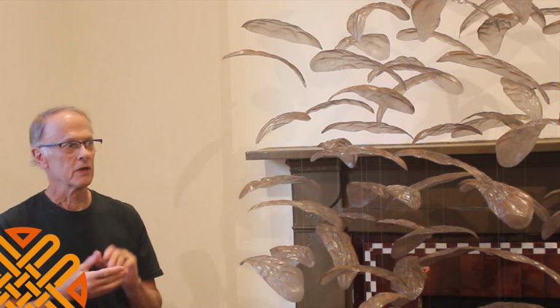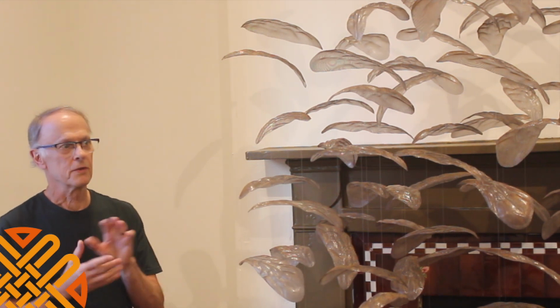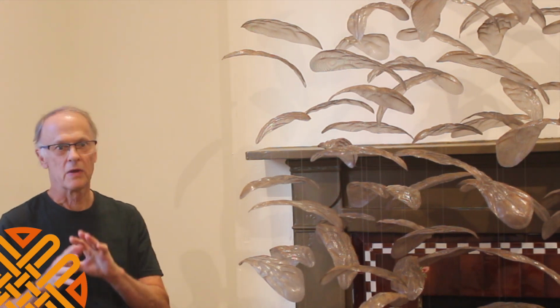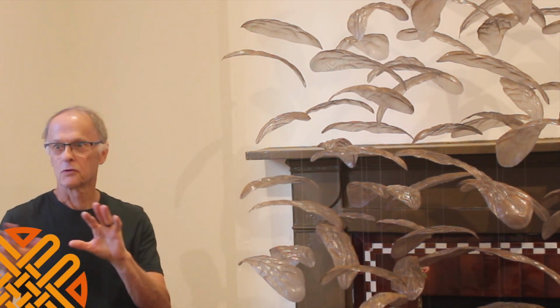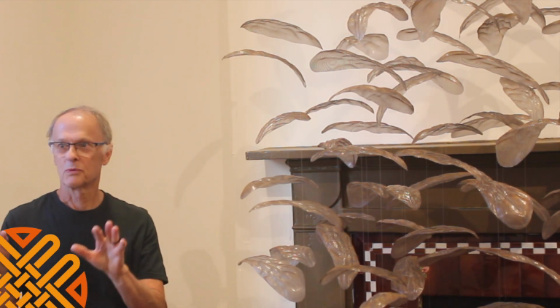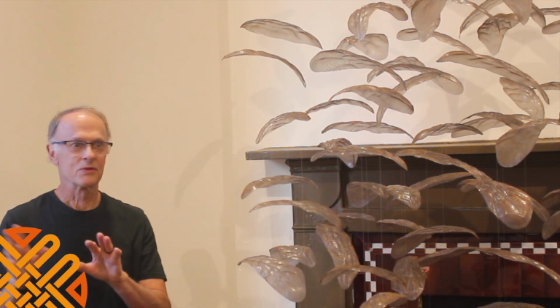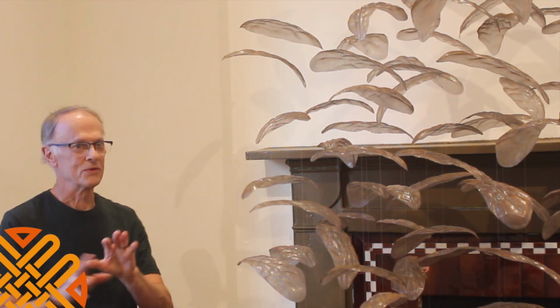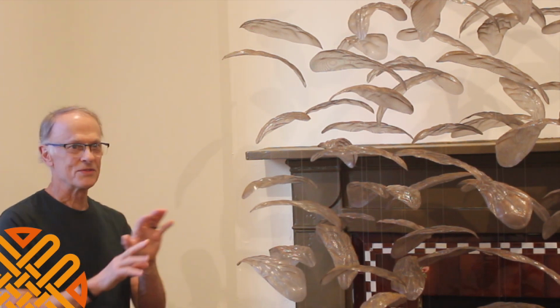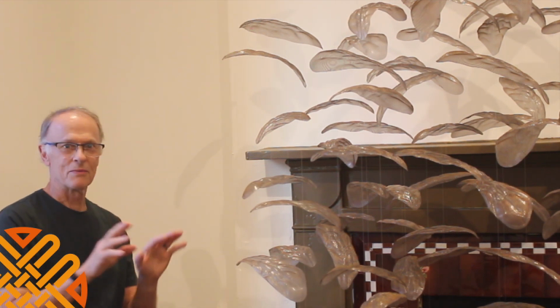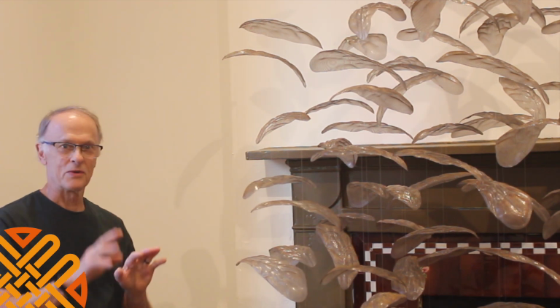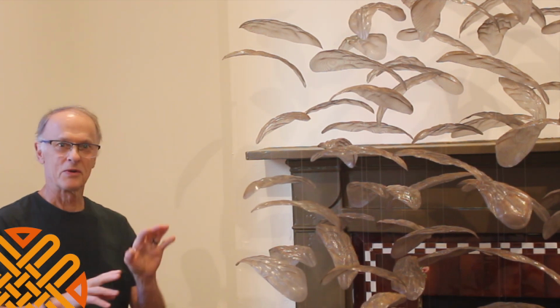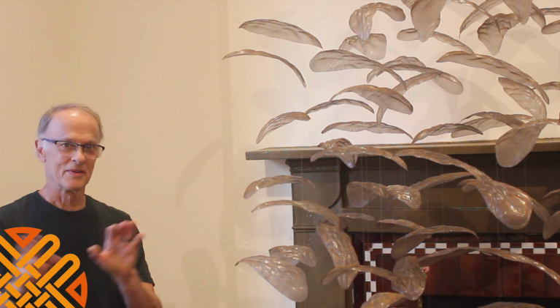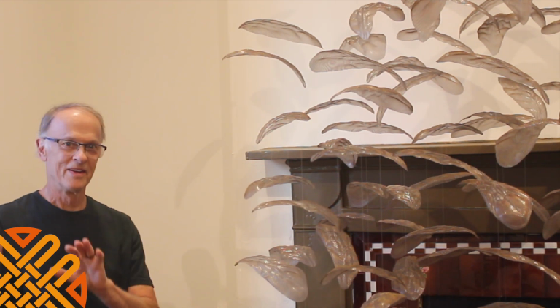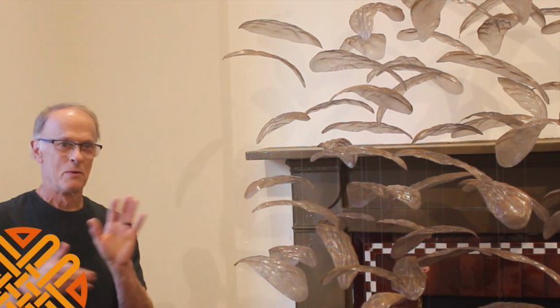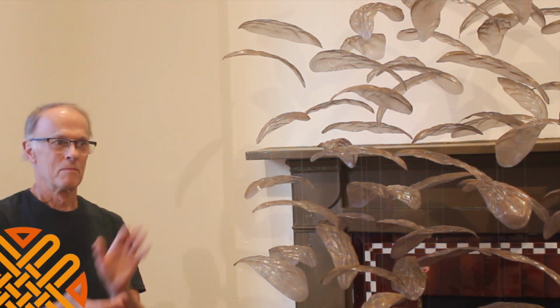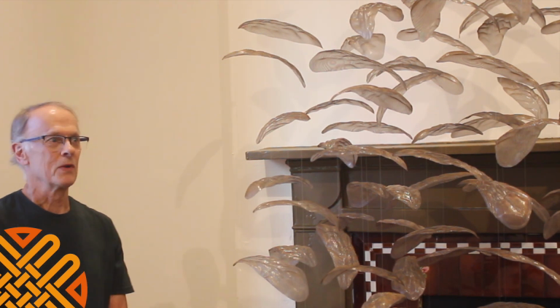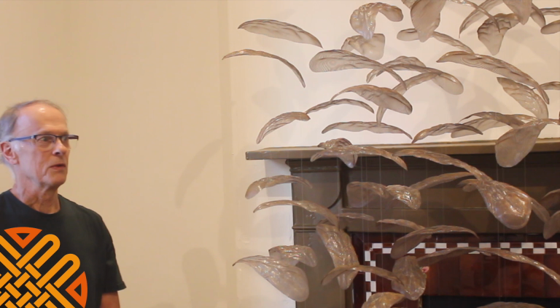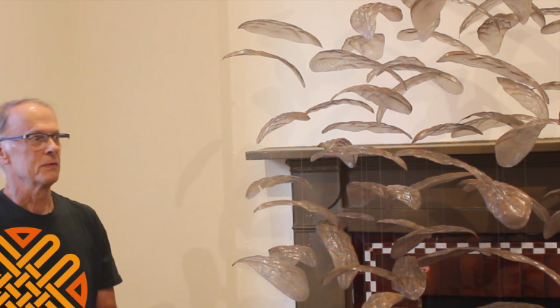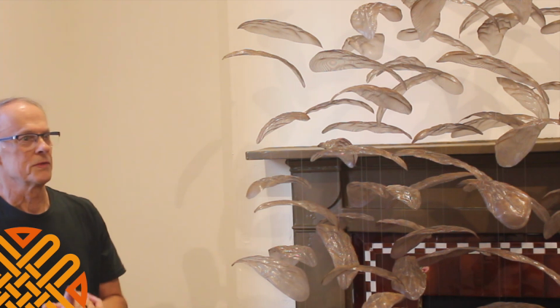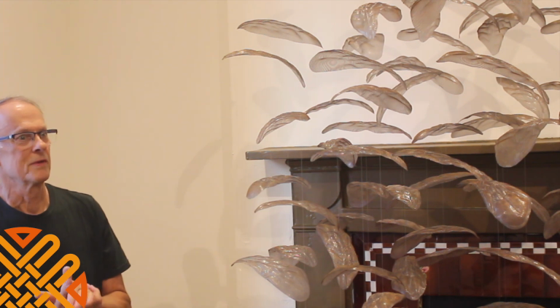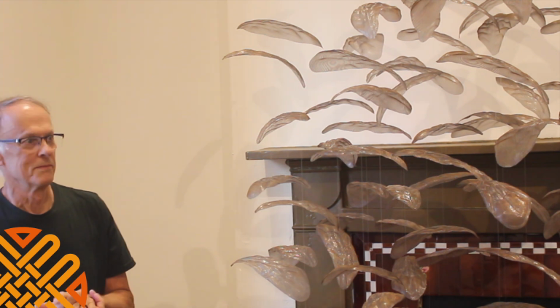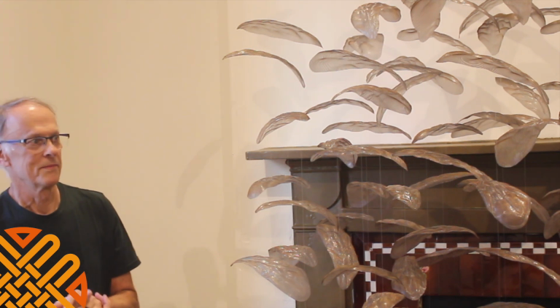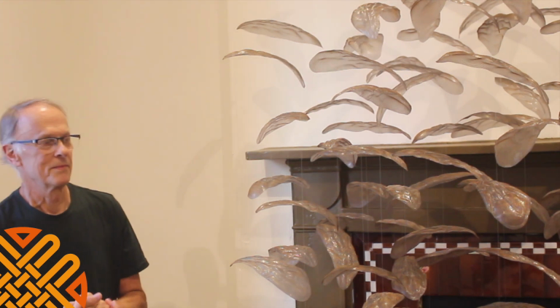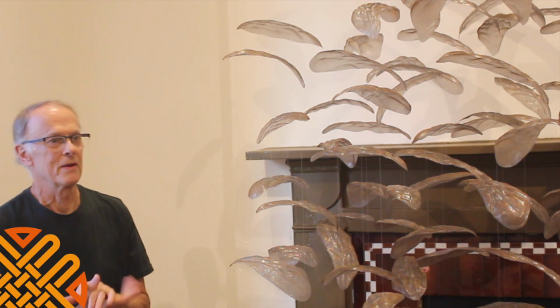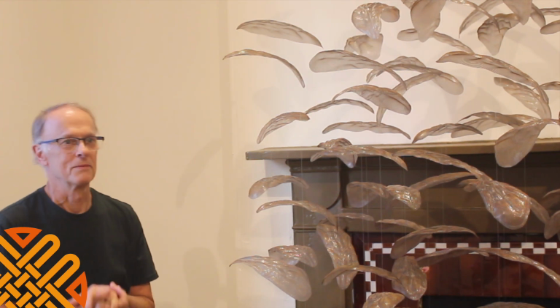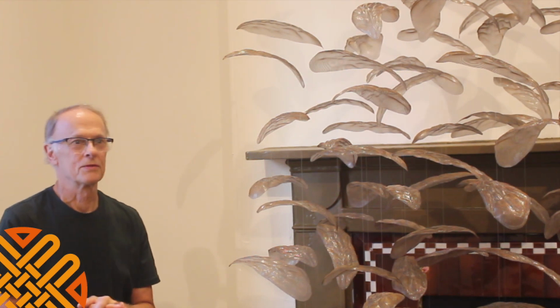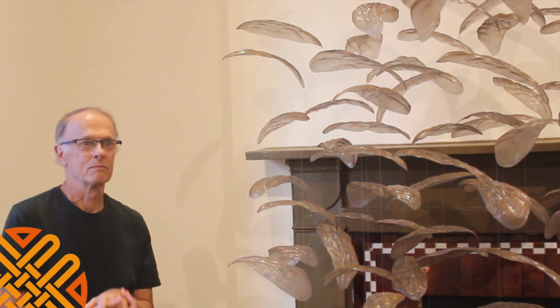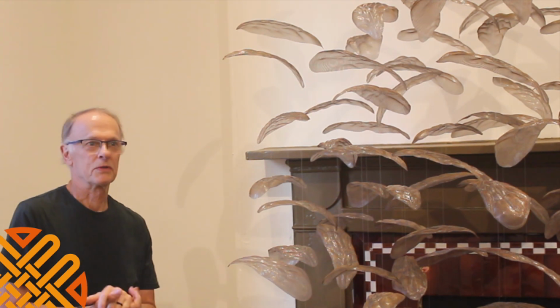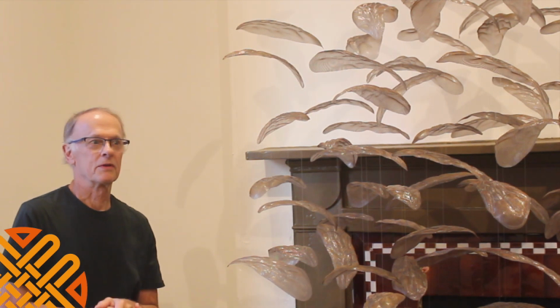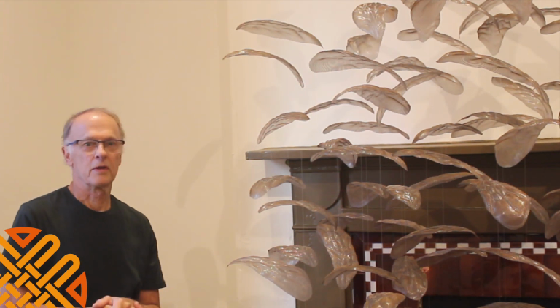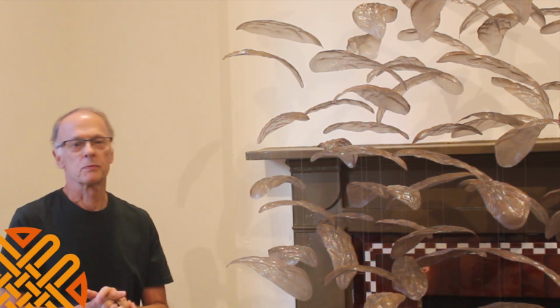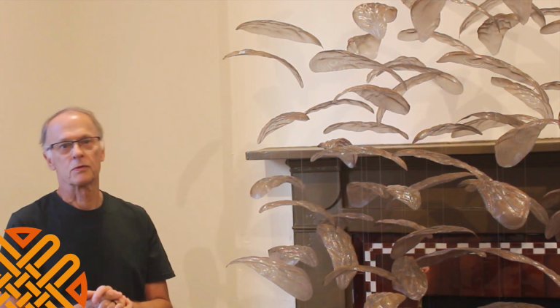We've got some natural materials and some that aren't. It's an exciting exhibition.